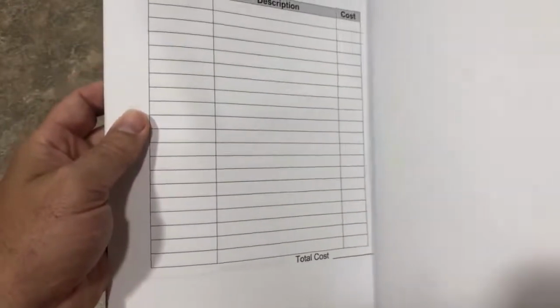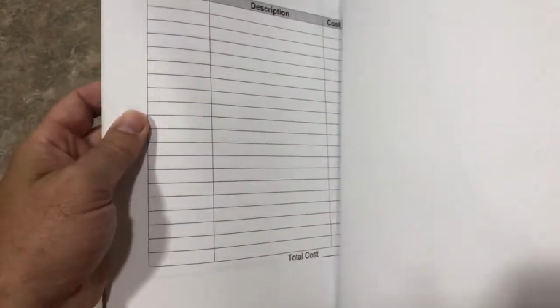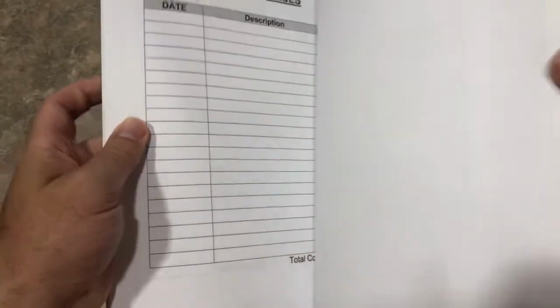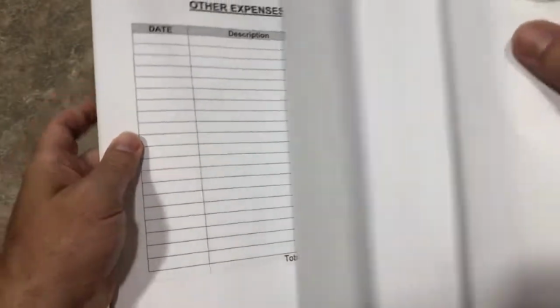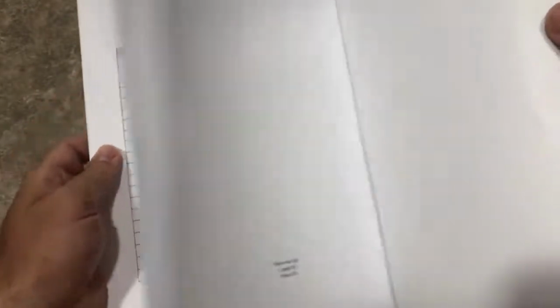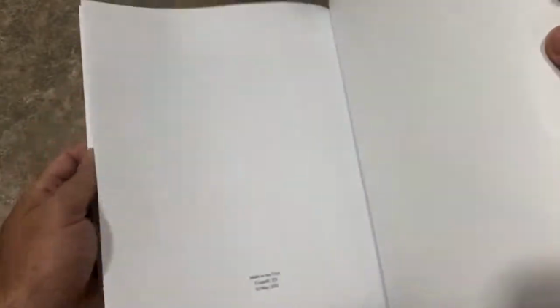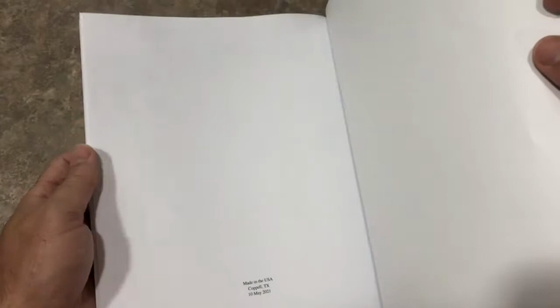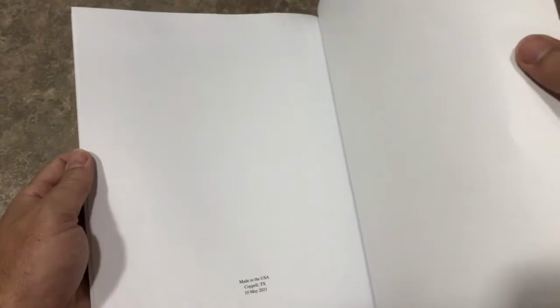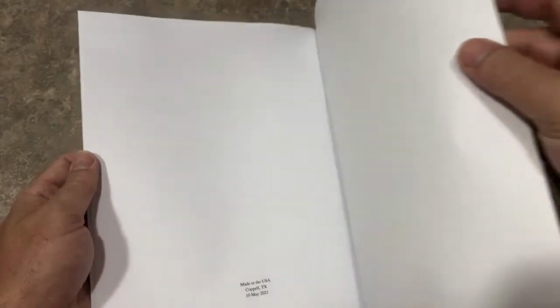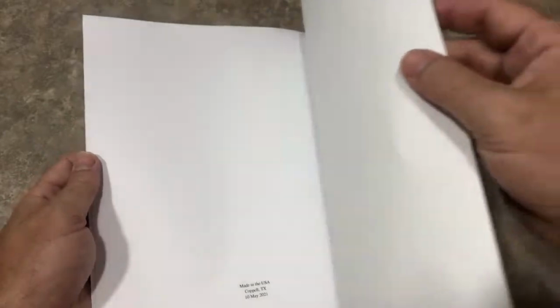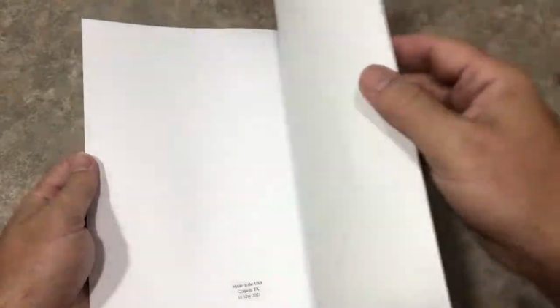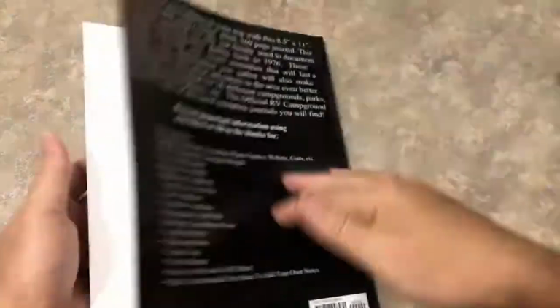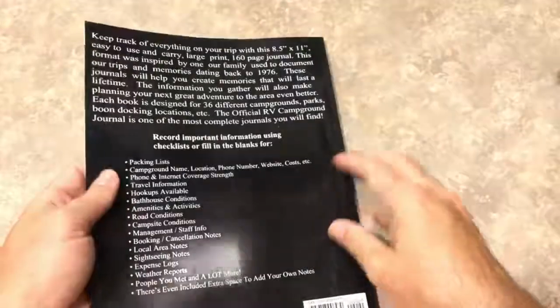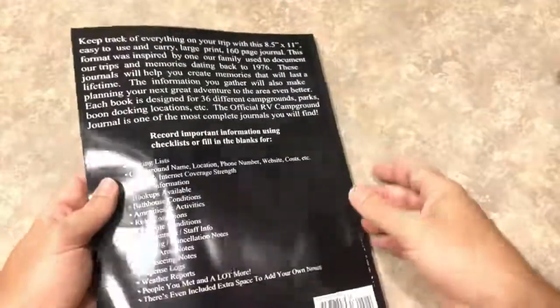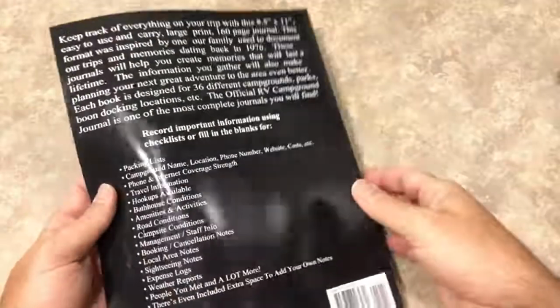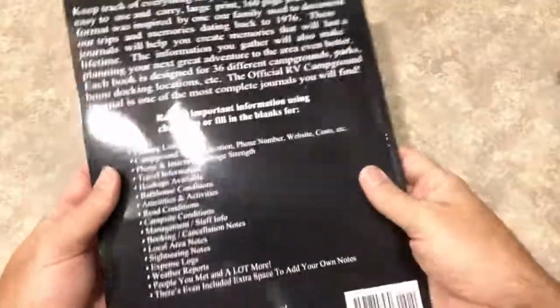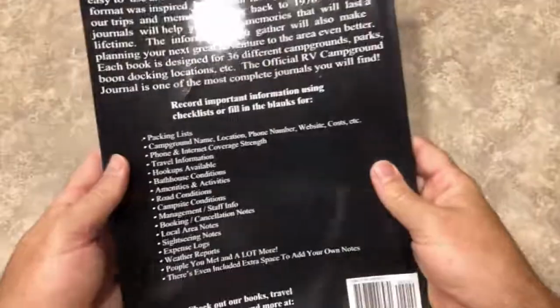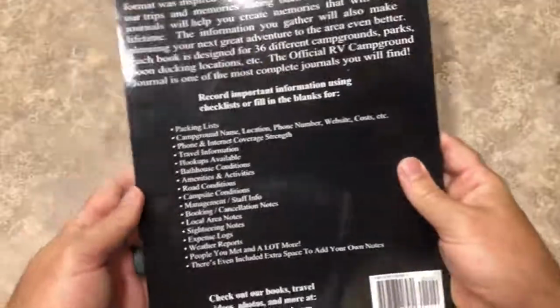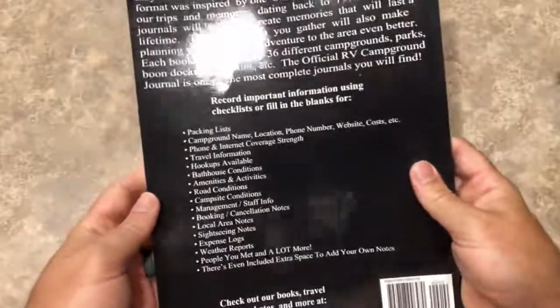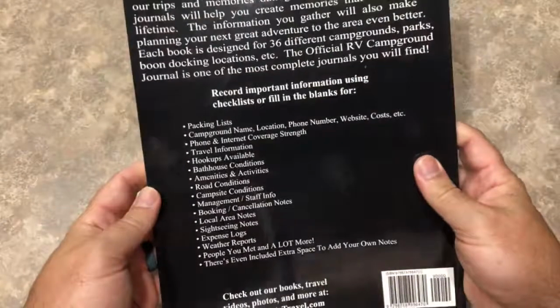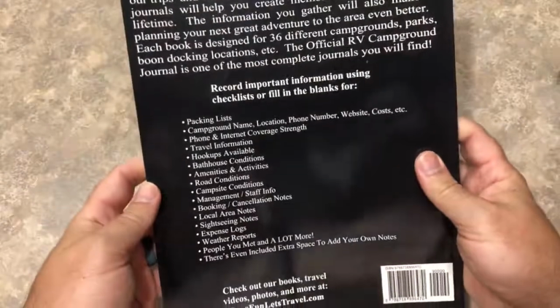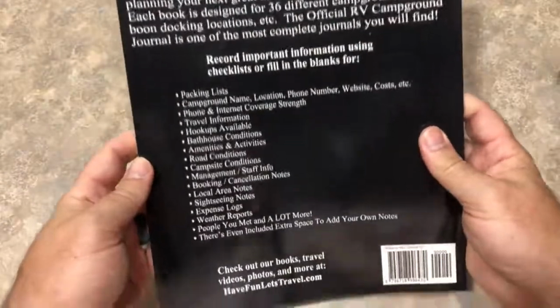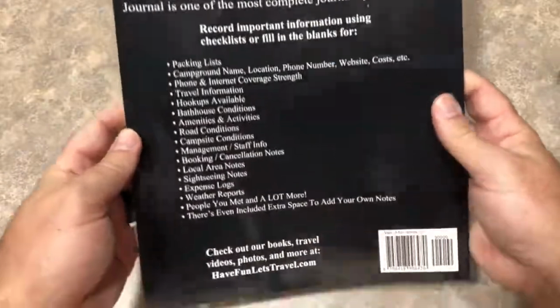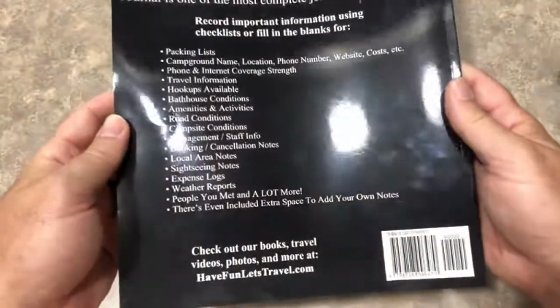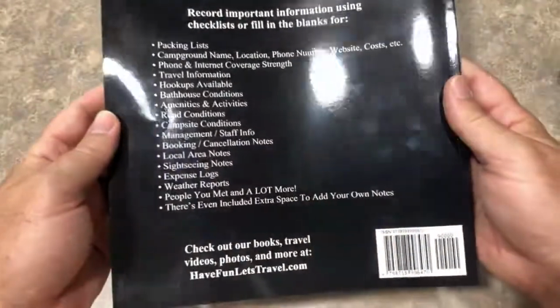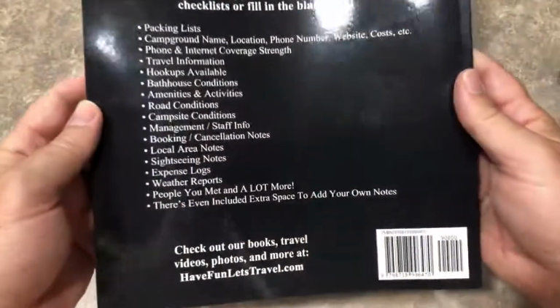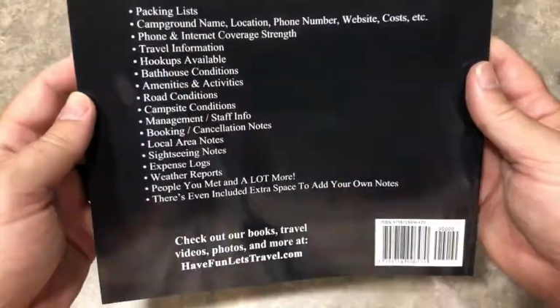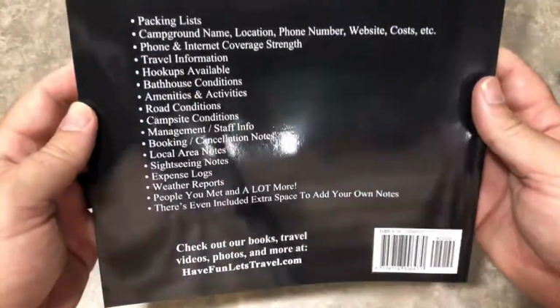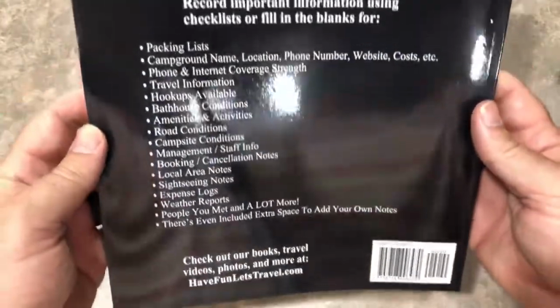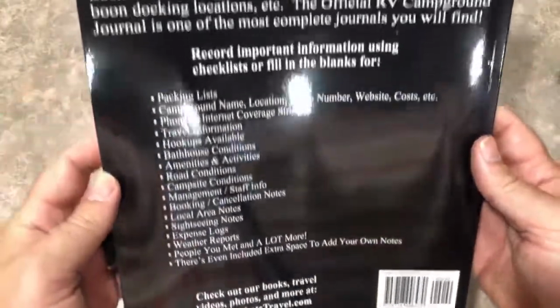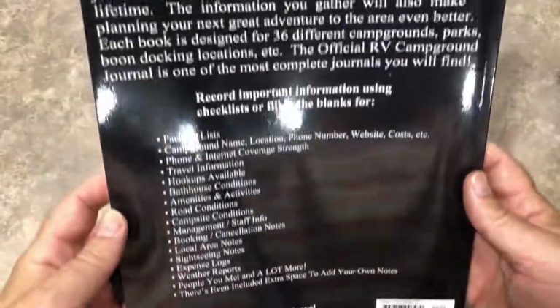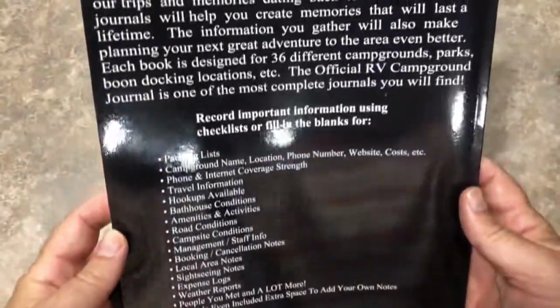This is a very well put together book, and I look forward to getting out on the road and using it.